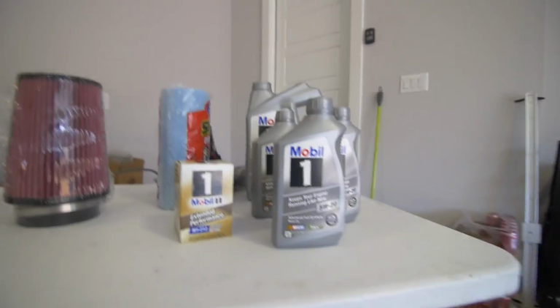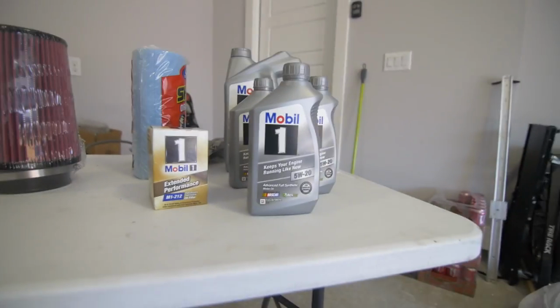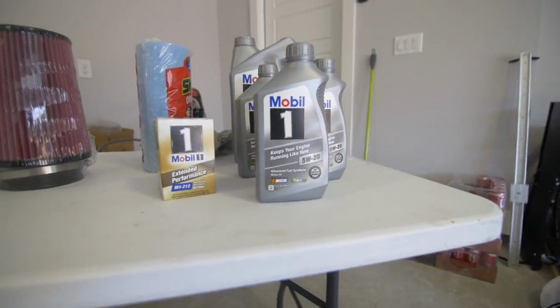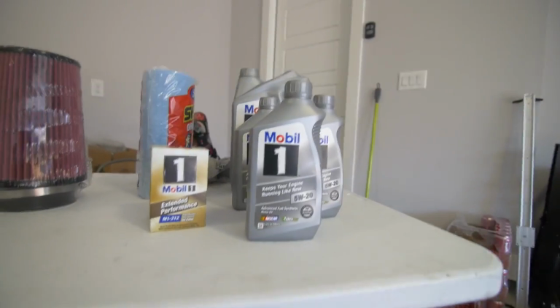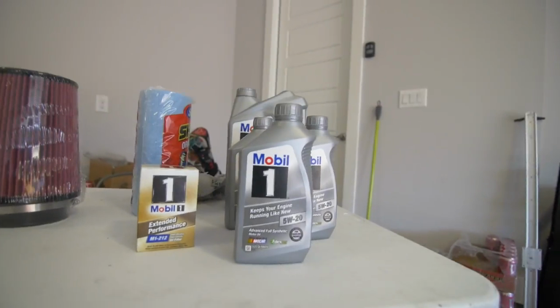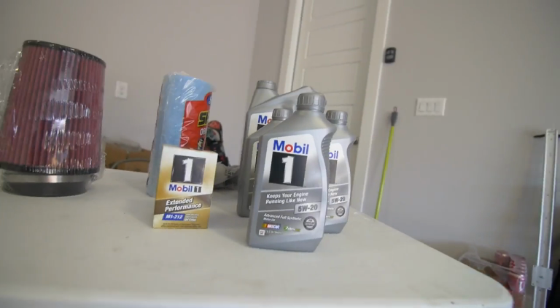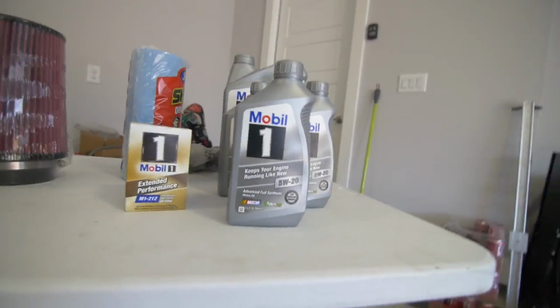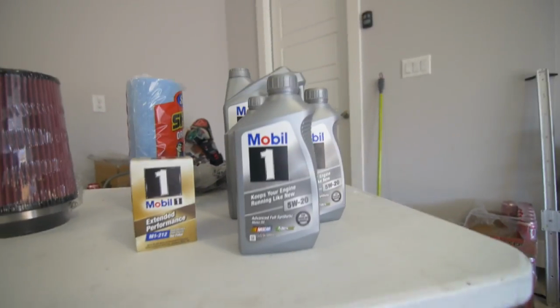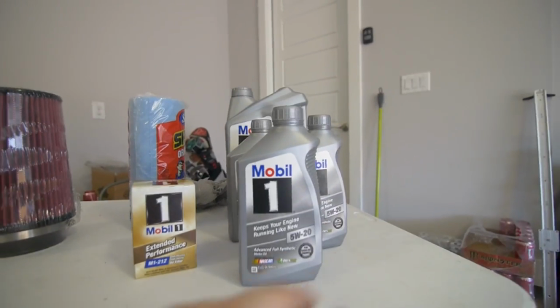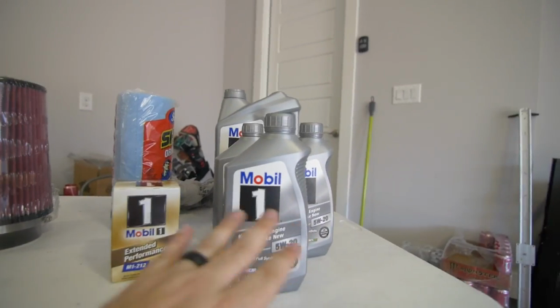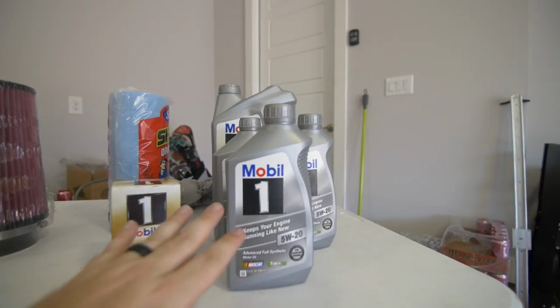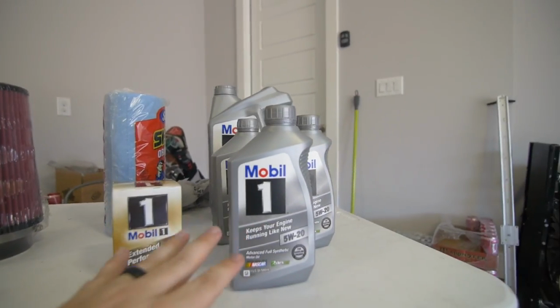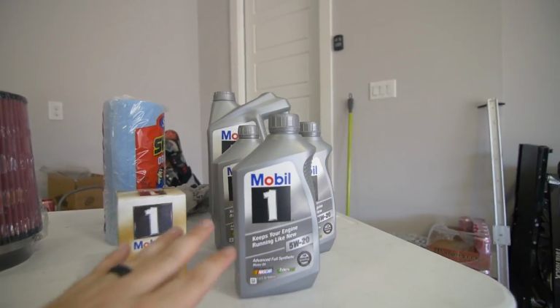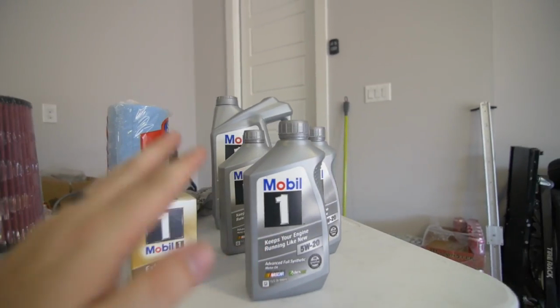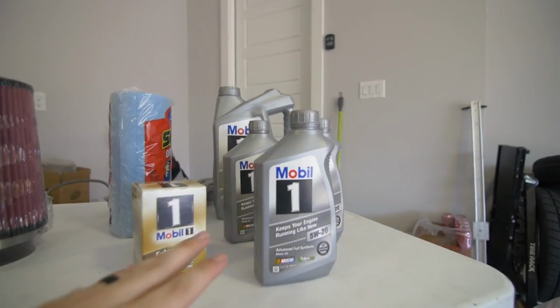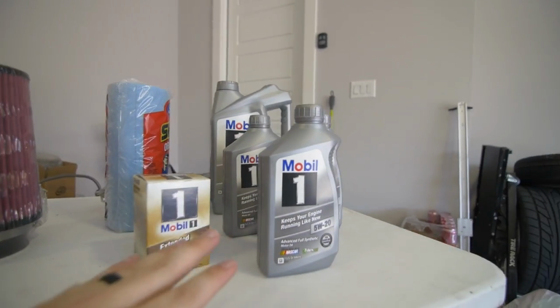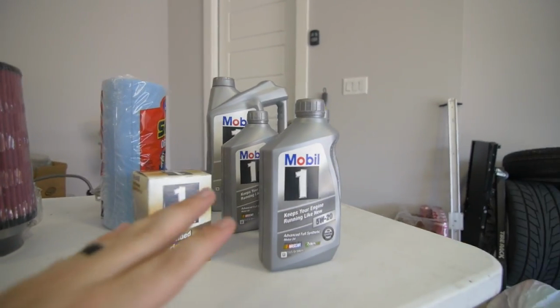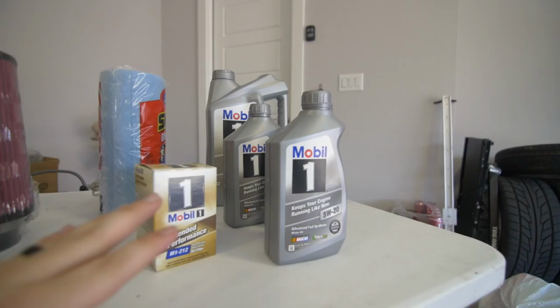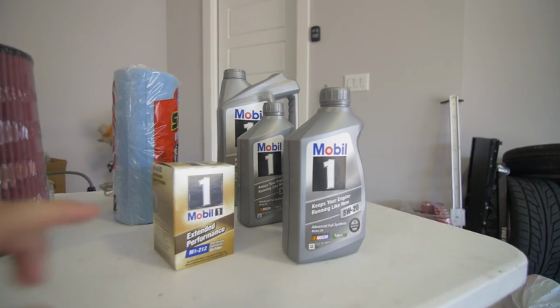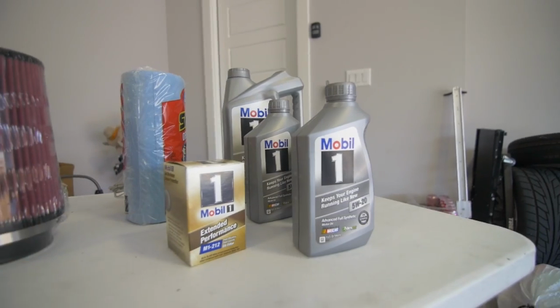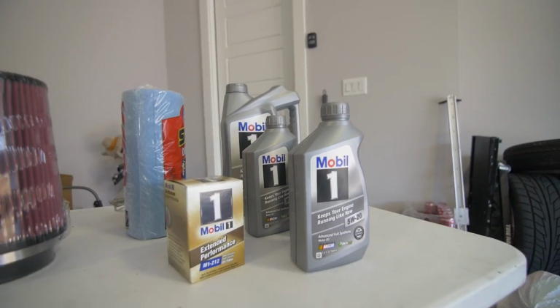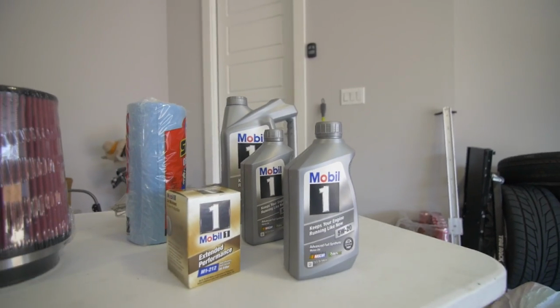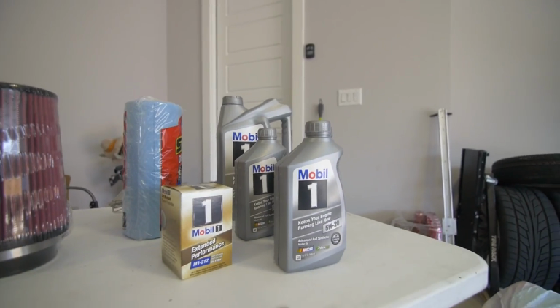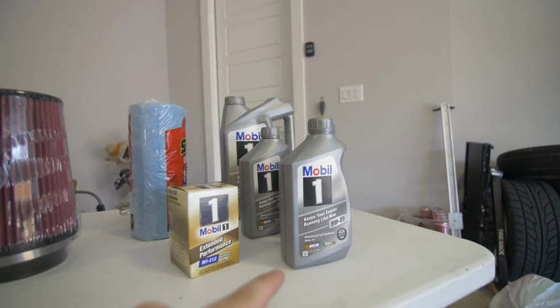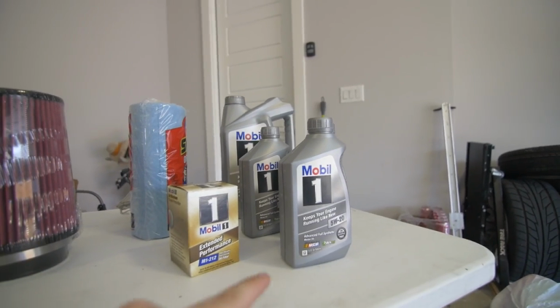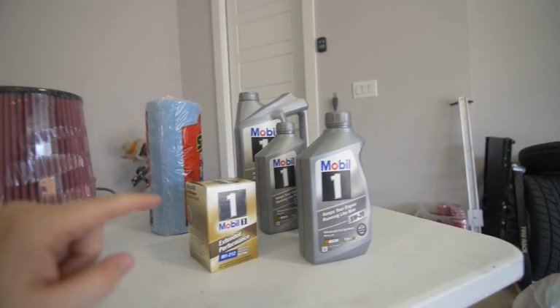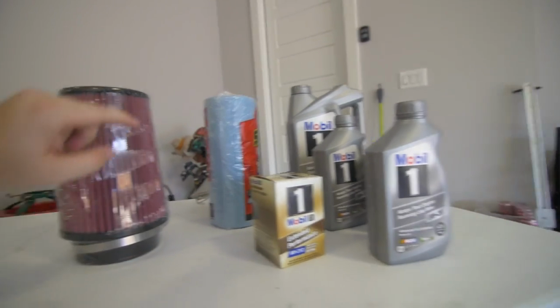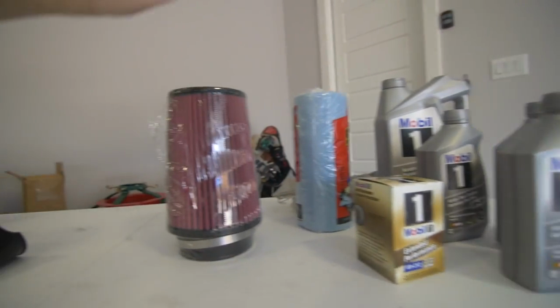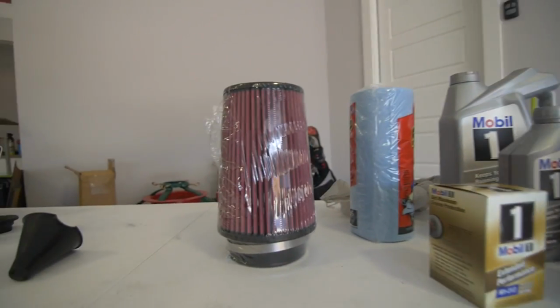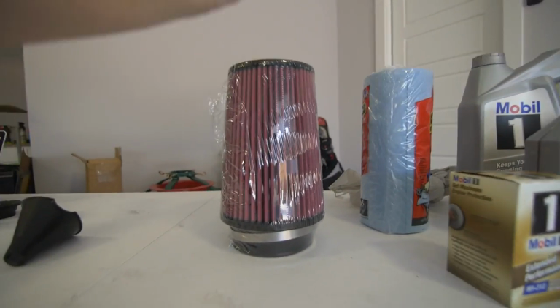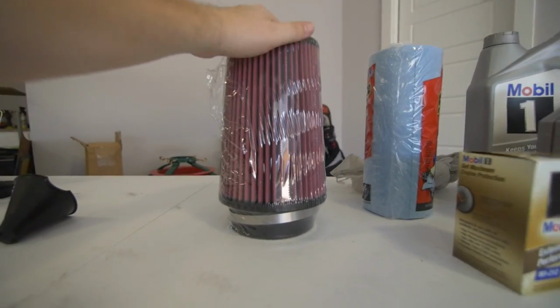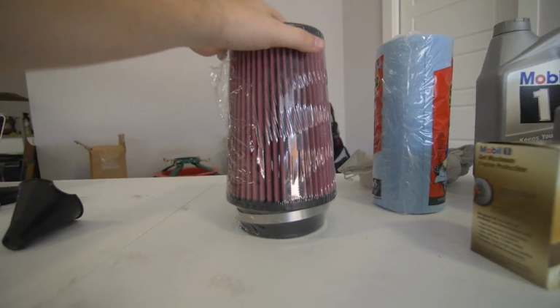Oil change, guys — Mobile One, 5w20, eight quarts for the Mustang. And then we have this.